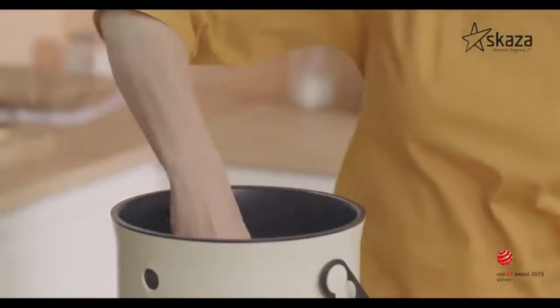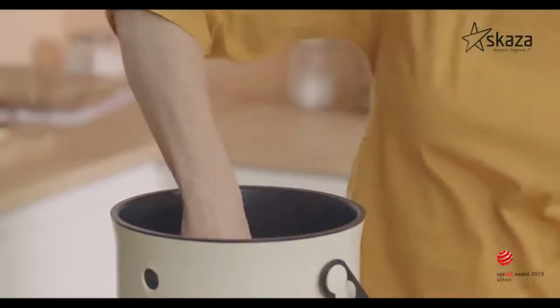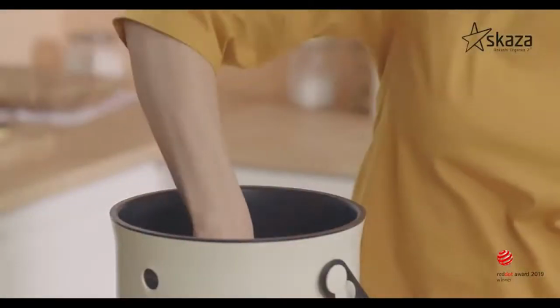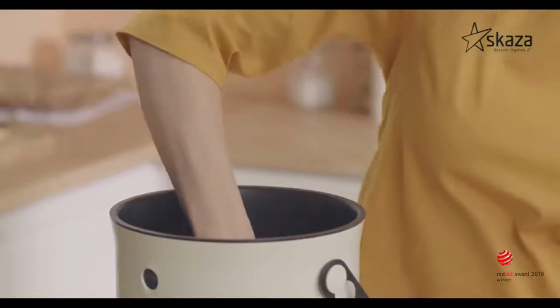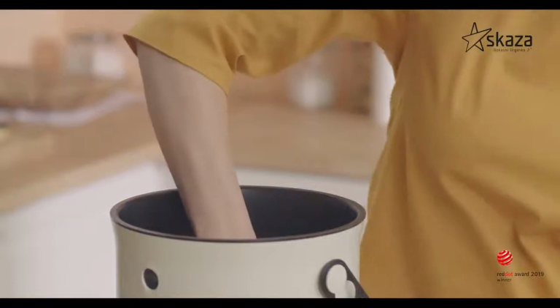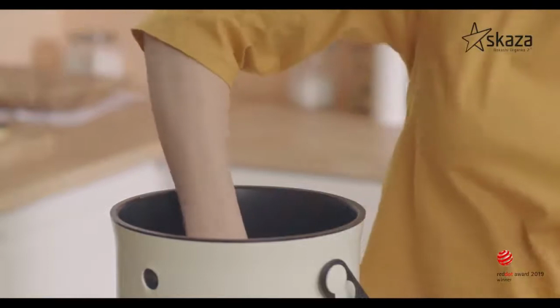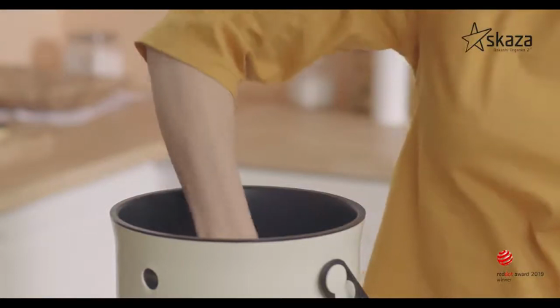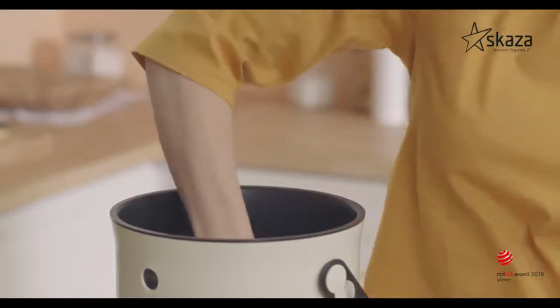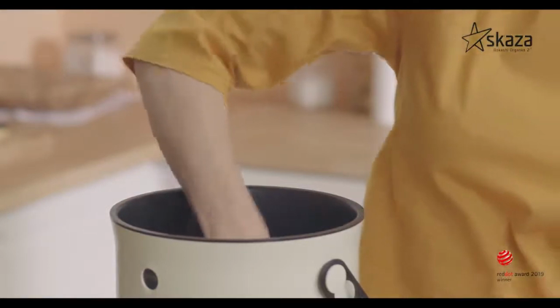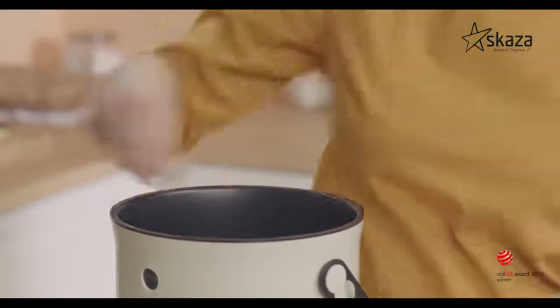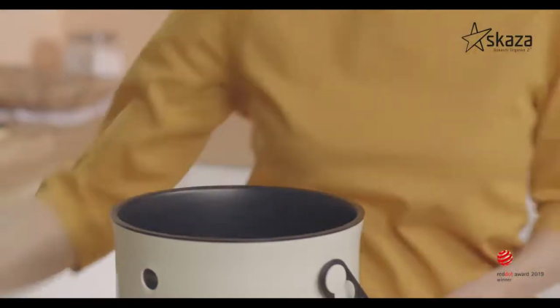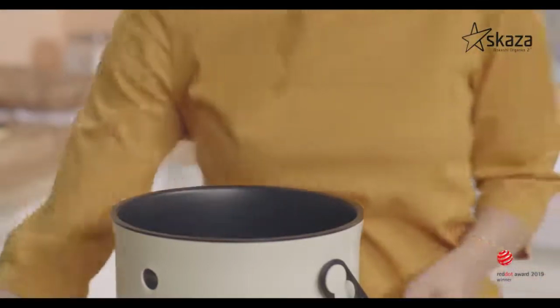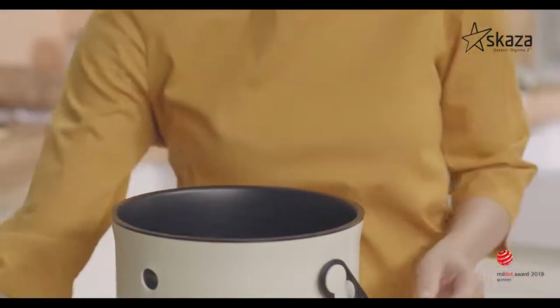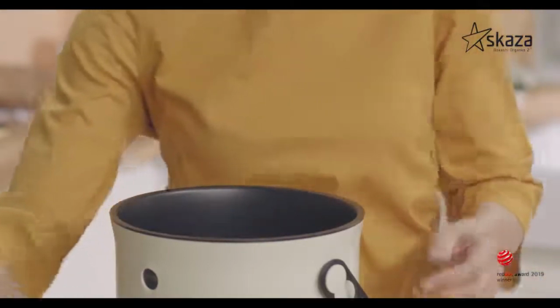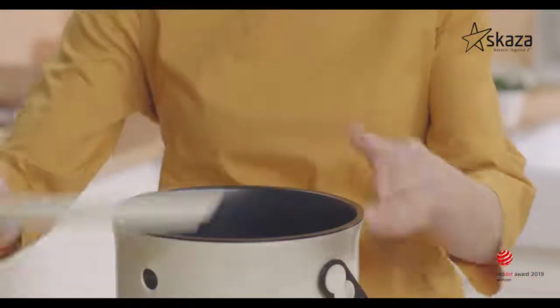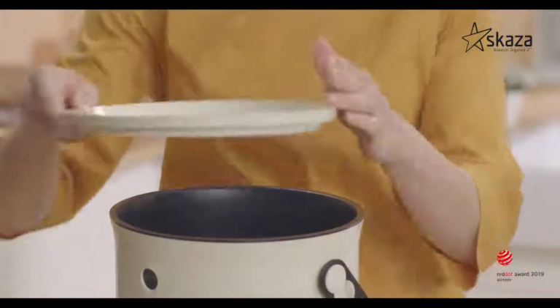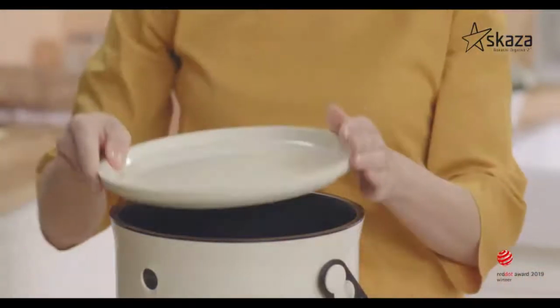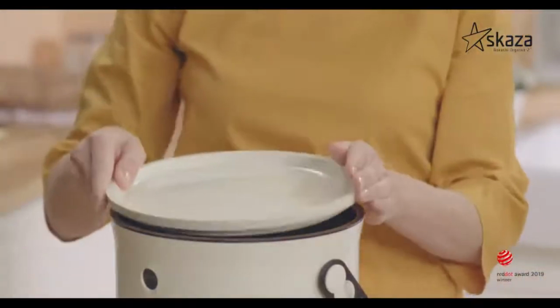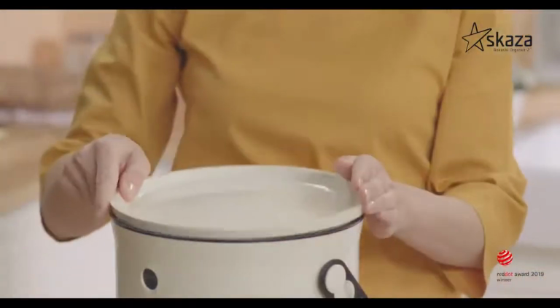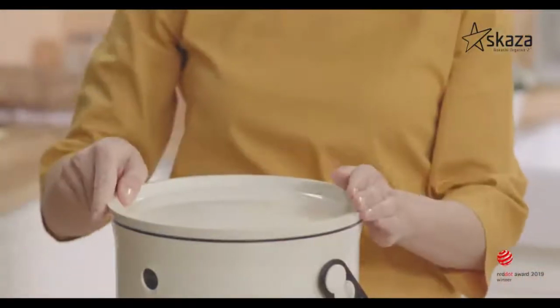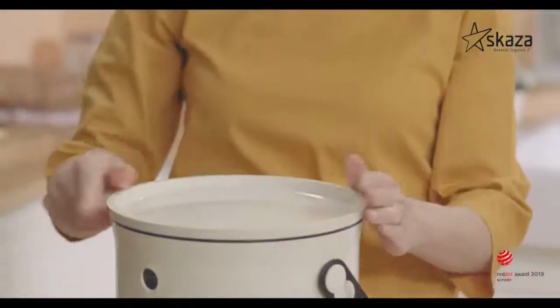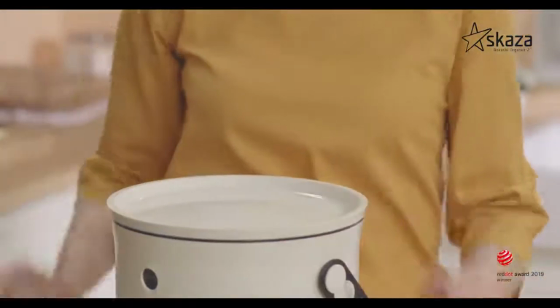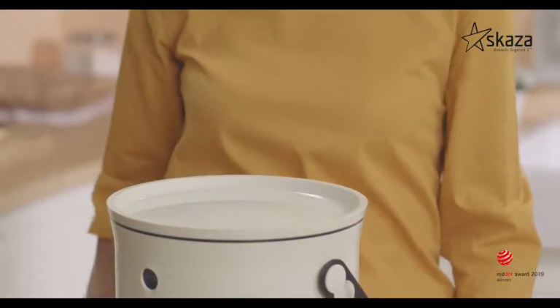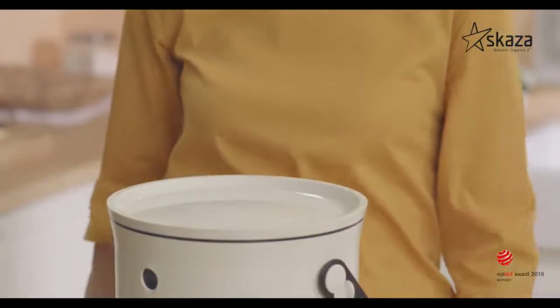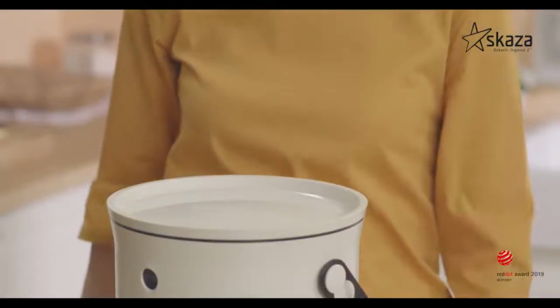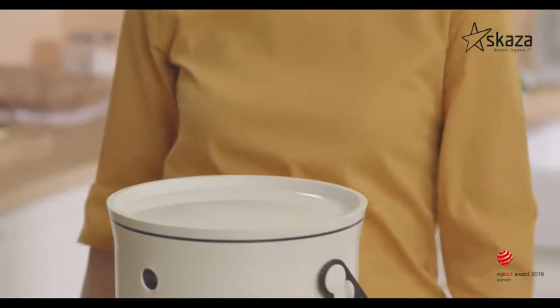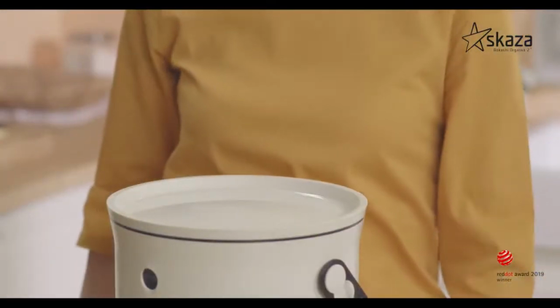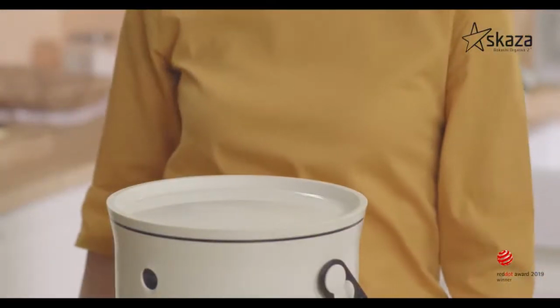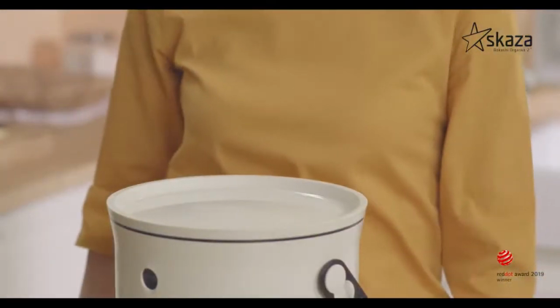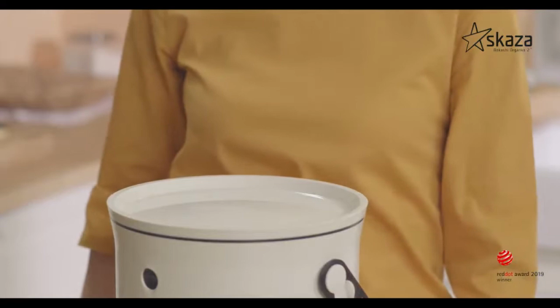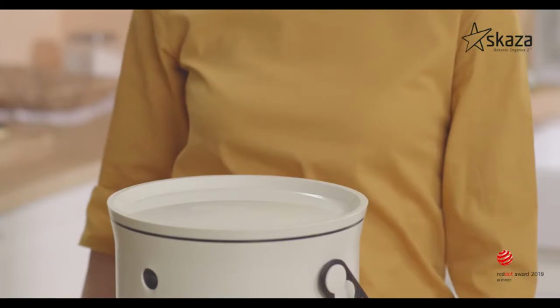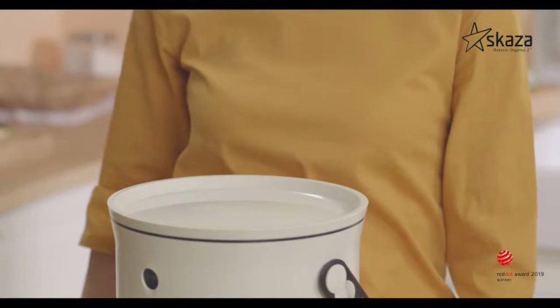Use the presser to press down the waste and squeeze out the air before you cover the composter with the lid.